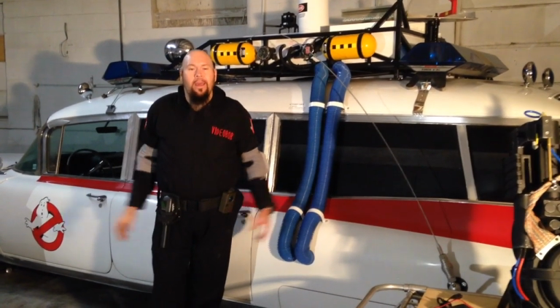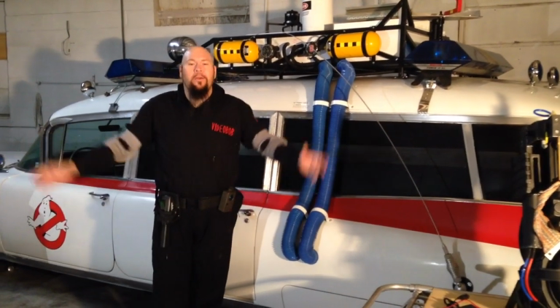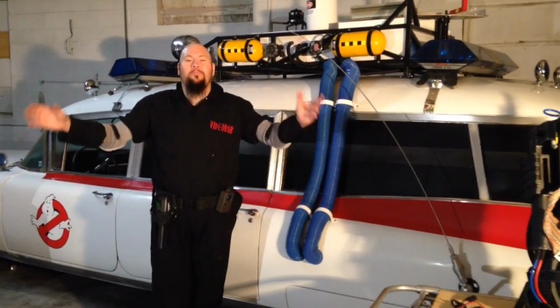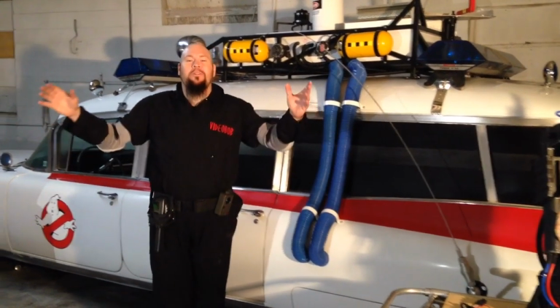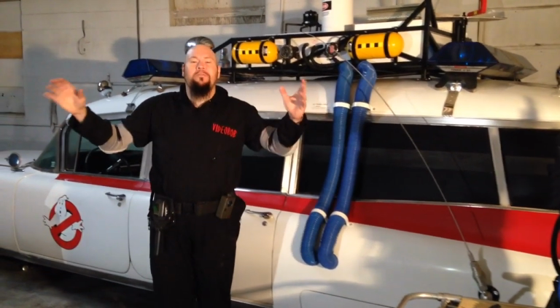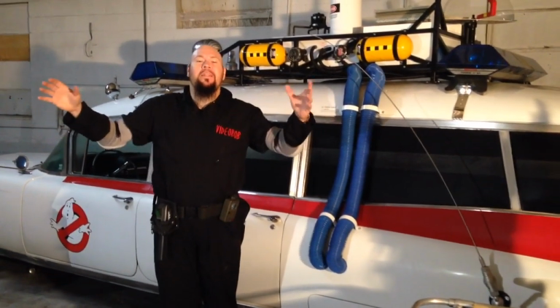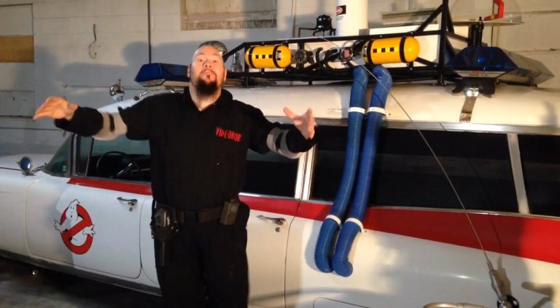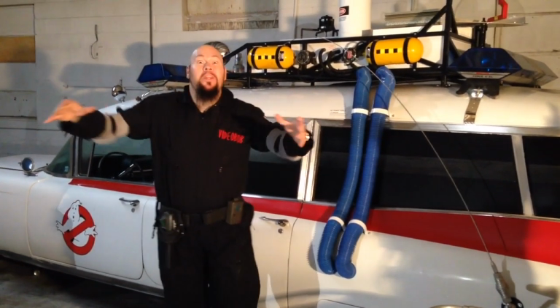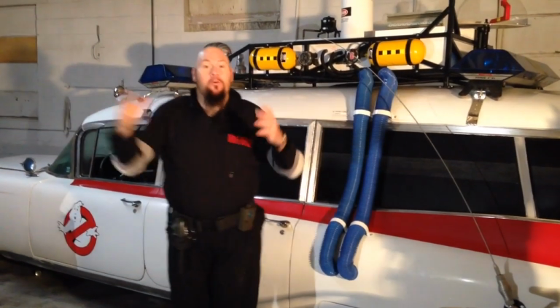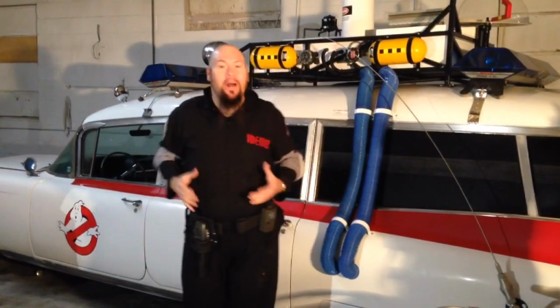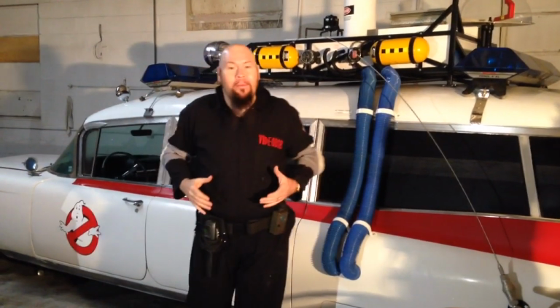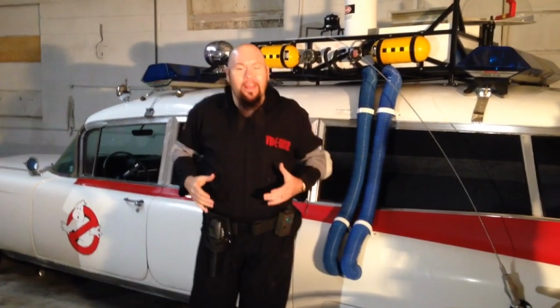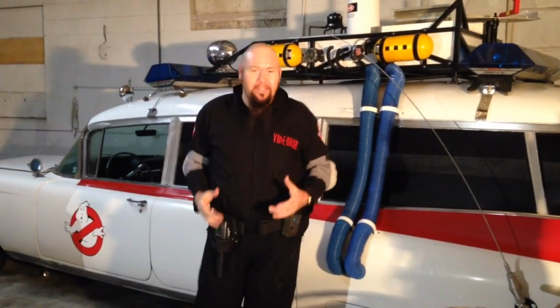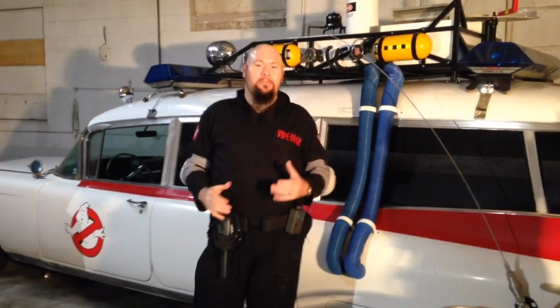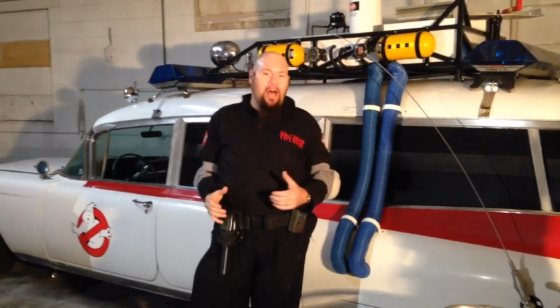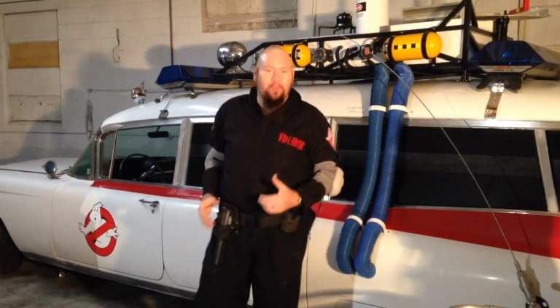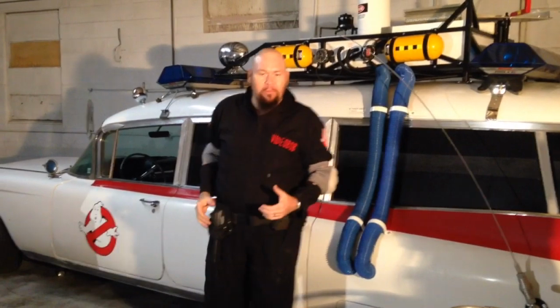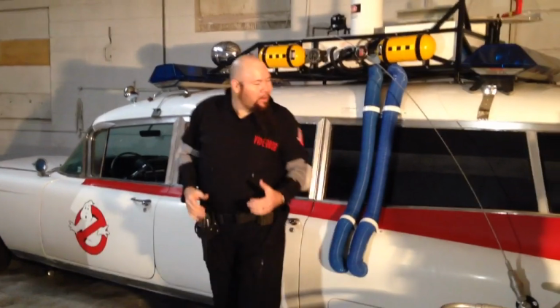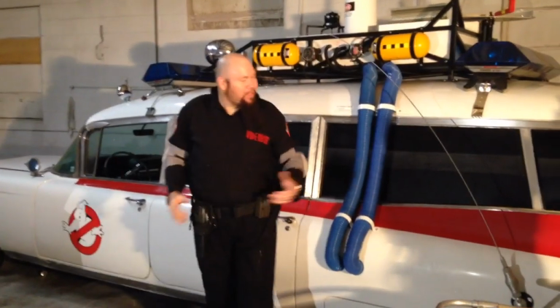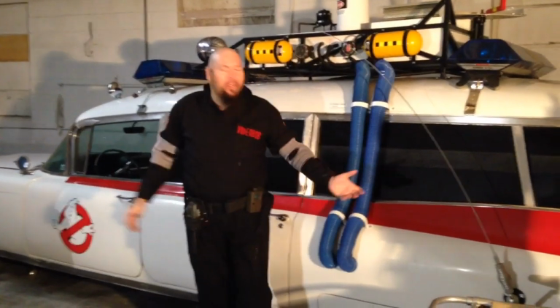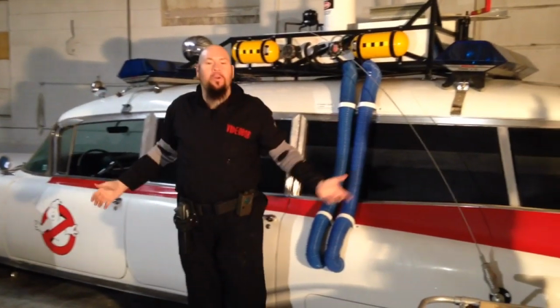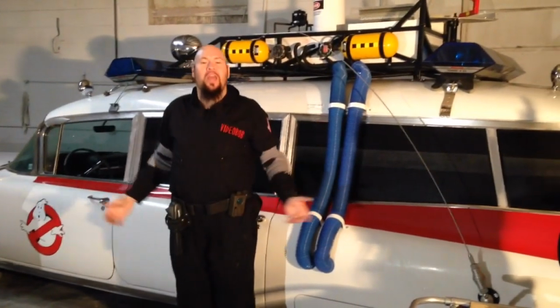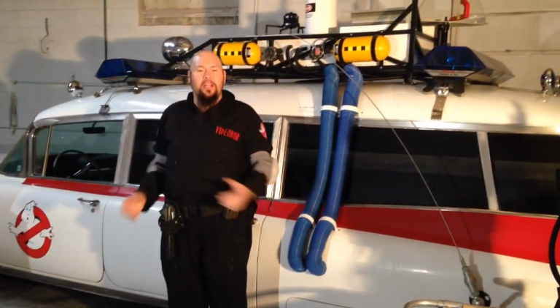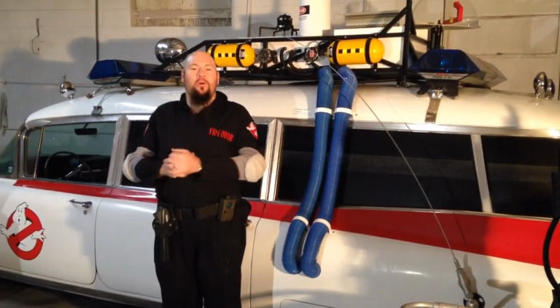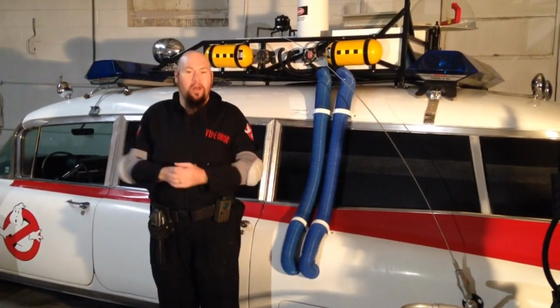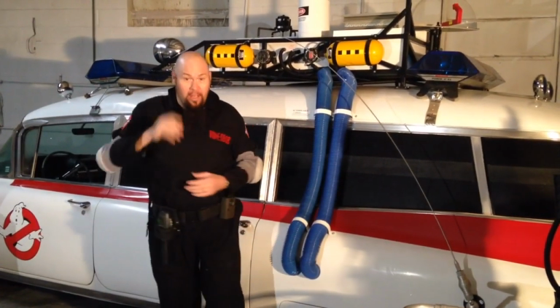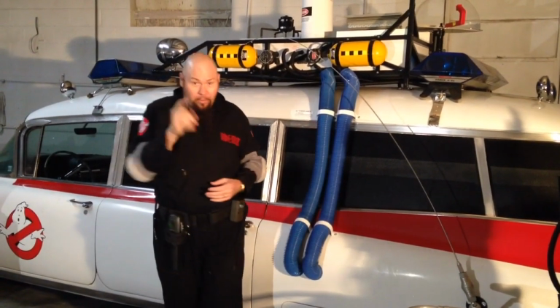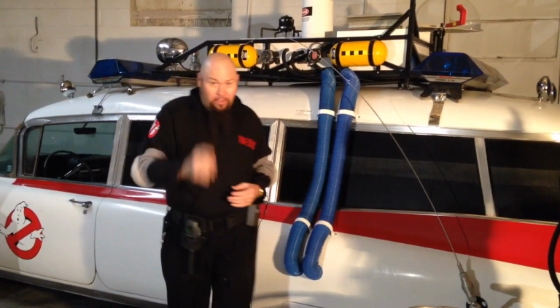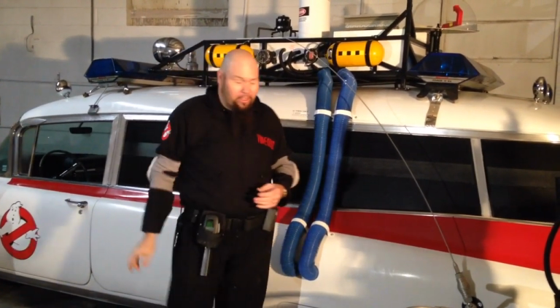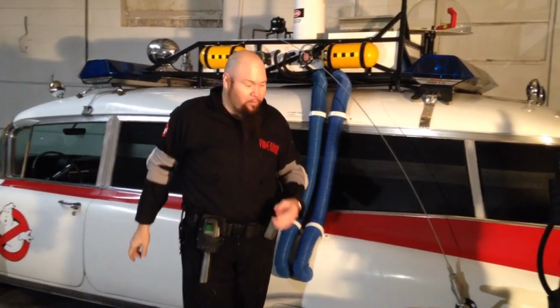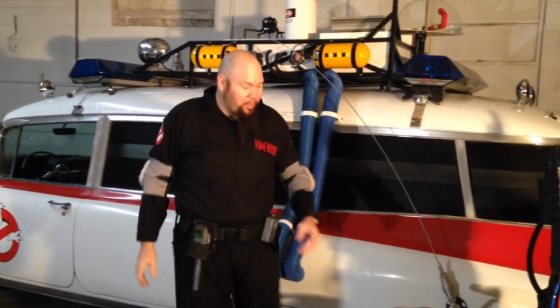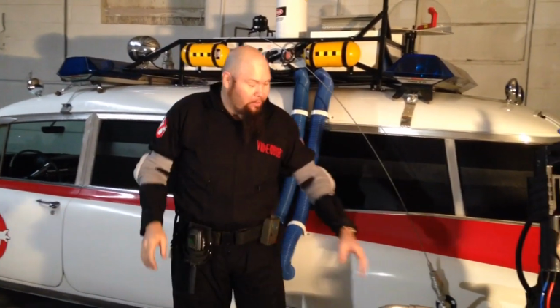Hey Ghostbuster fans, I'm Video Bob and this is Bob from Prop Shop and I'm standing here with the Ecto-1. I want to show you something really cool.